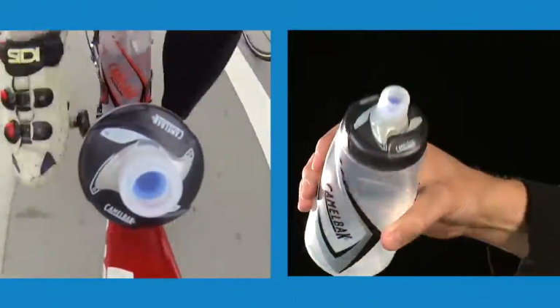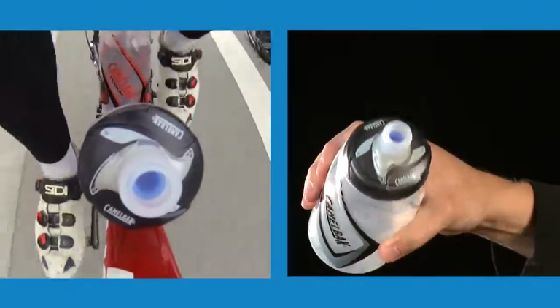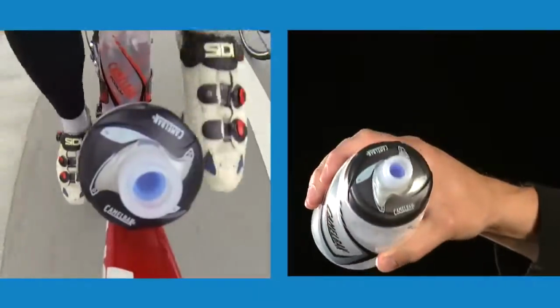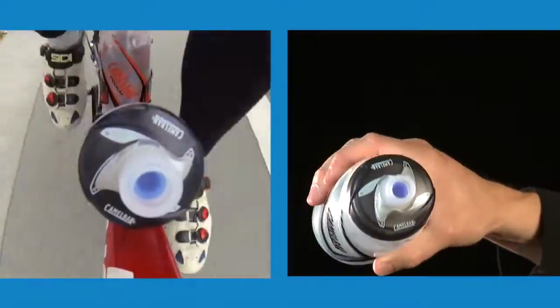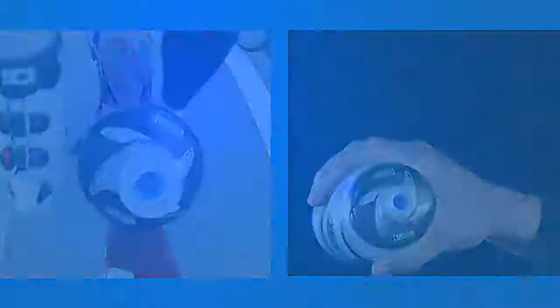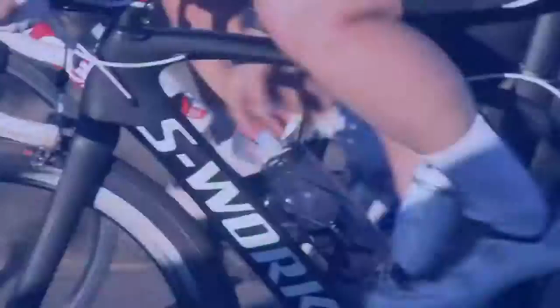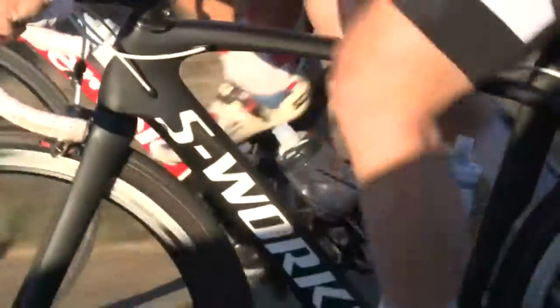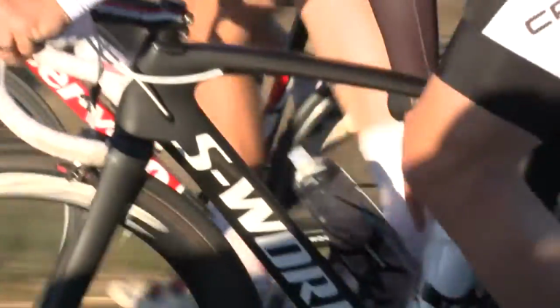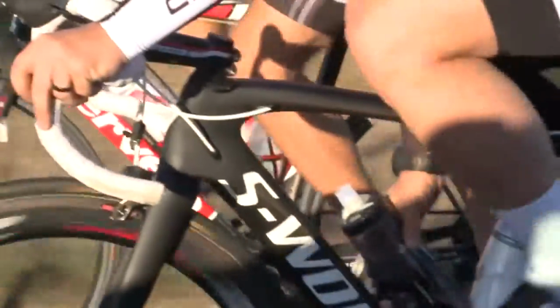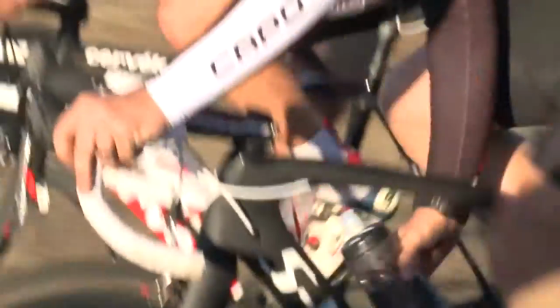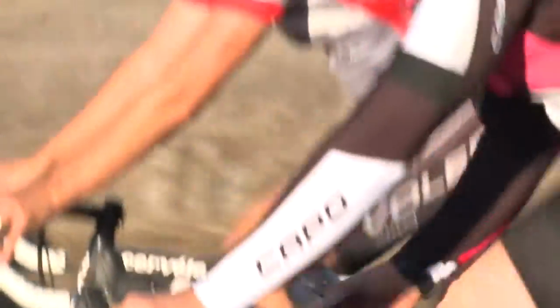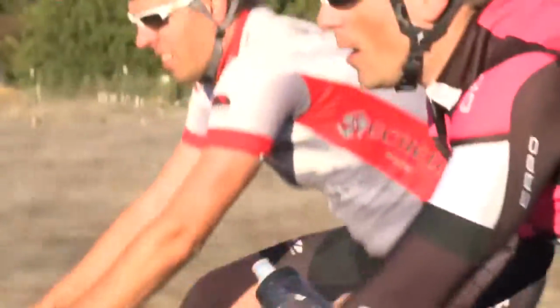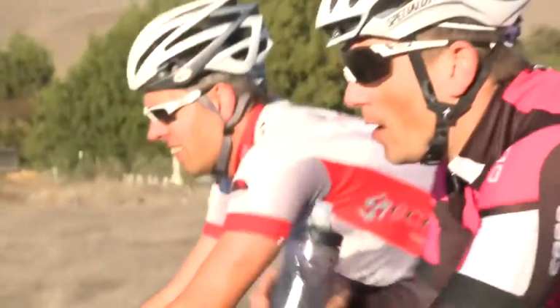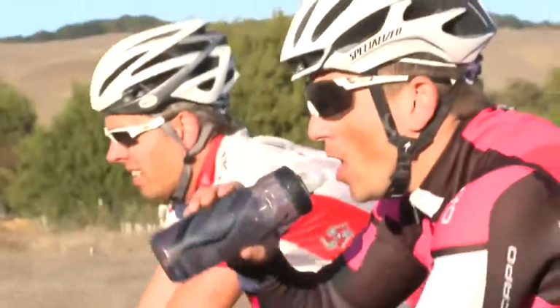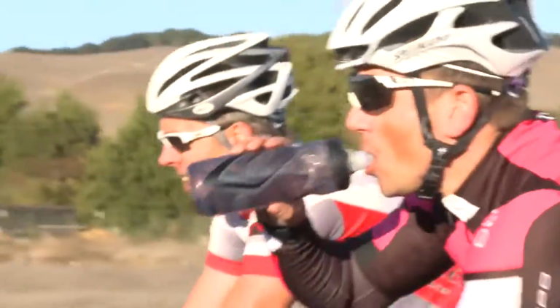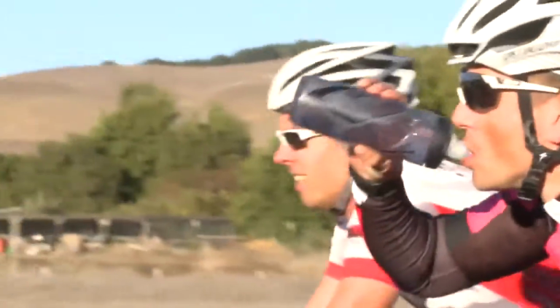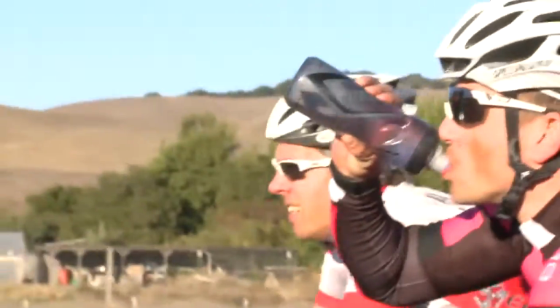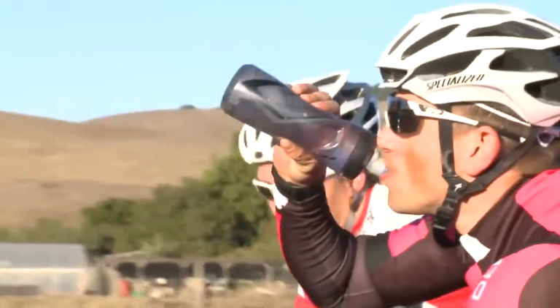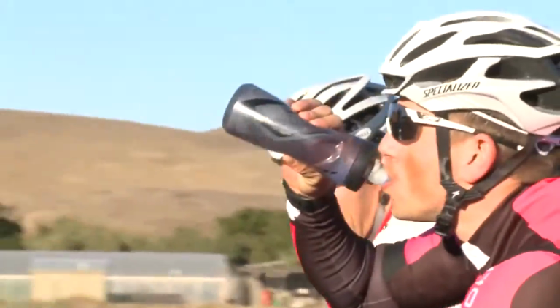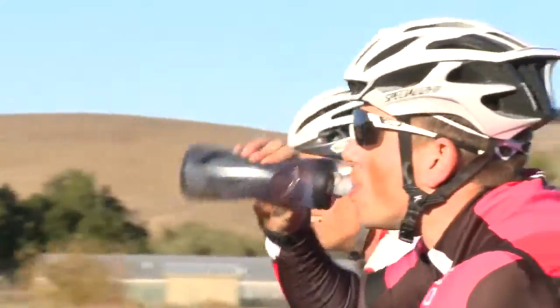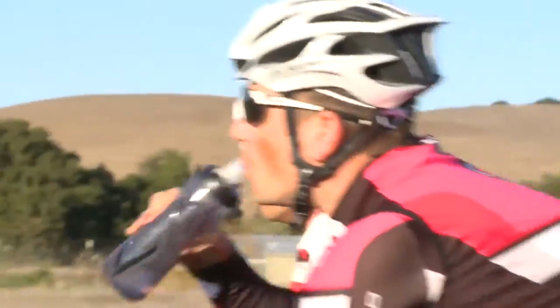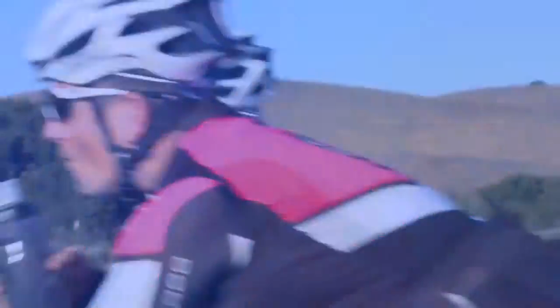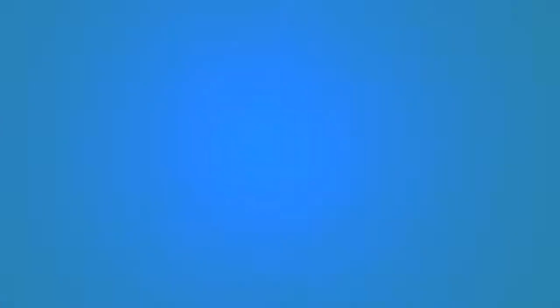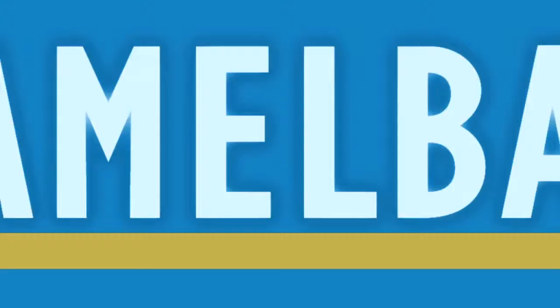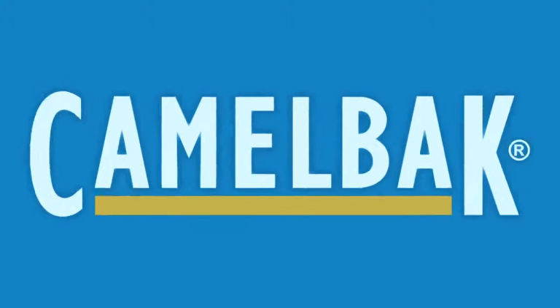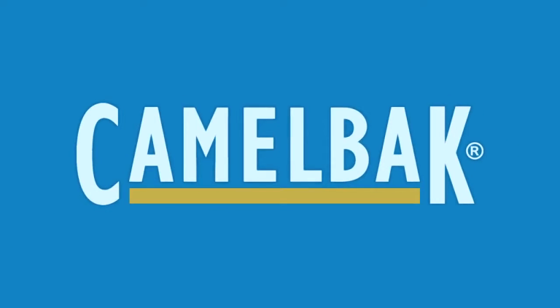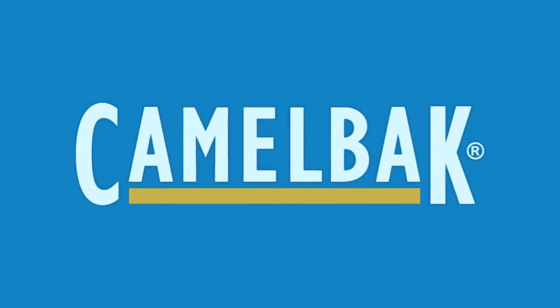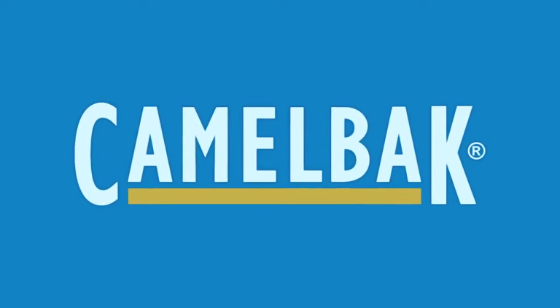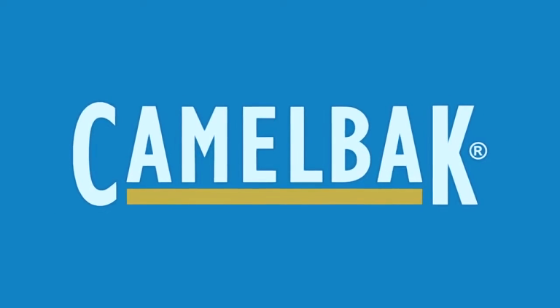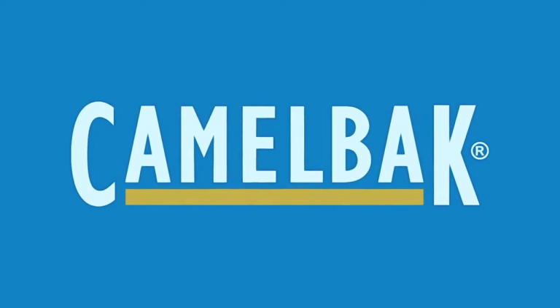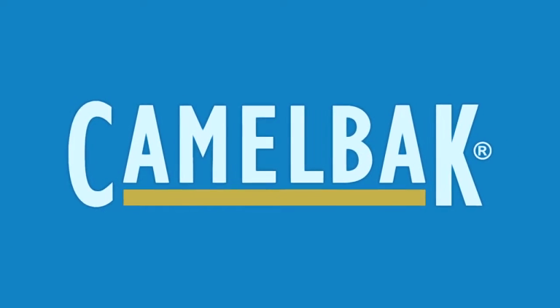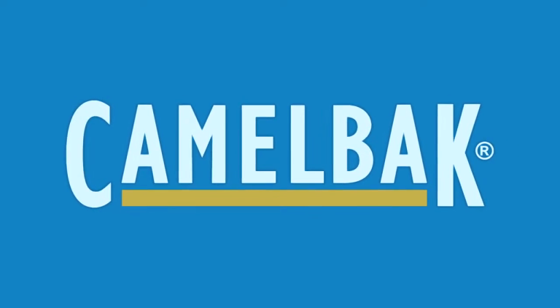As with all our products, the CamelBak Podium Collection is covered by our Got Your Back Lifetime Guarantee. If we build it, we'll back it.